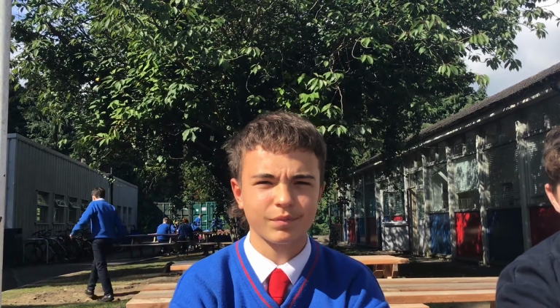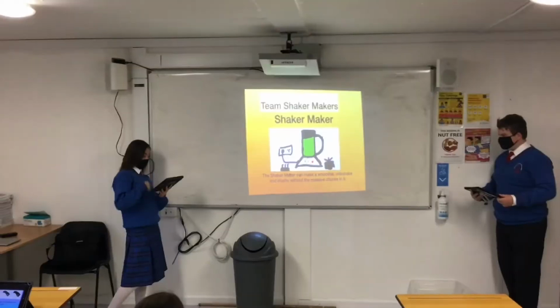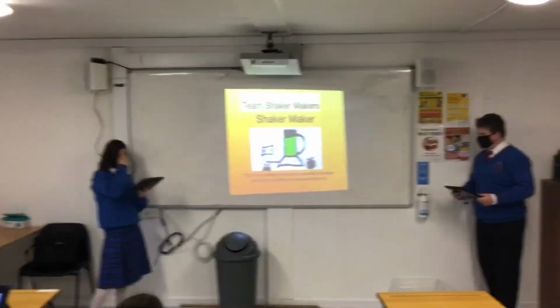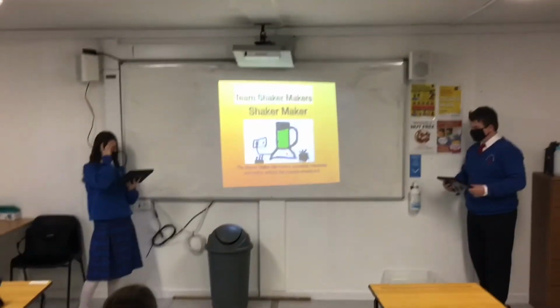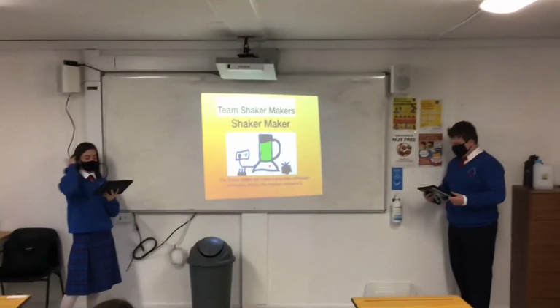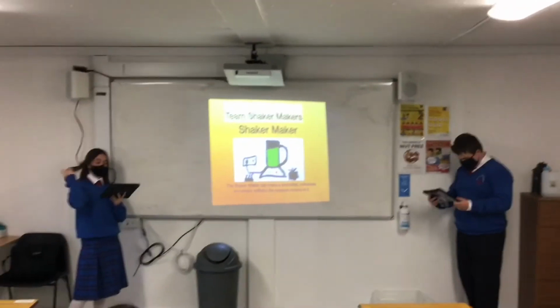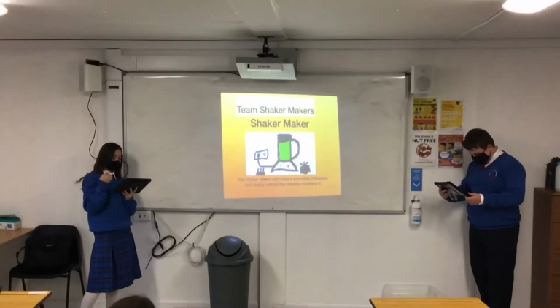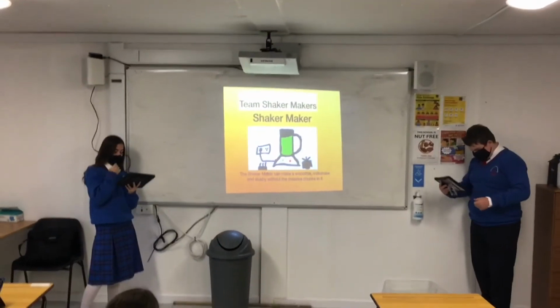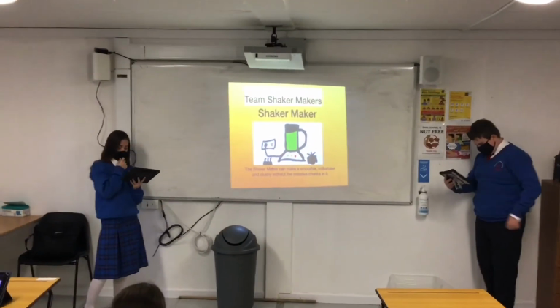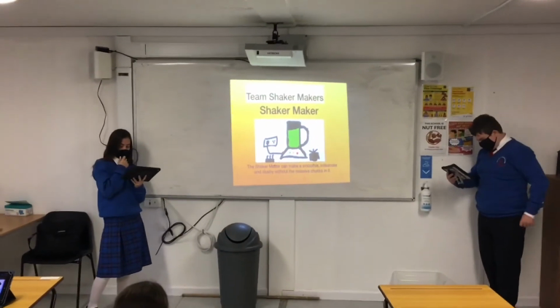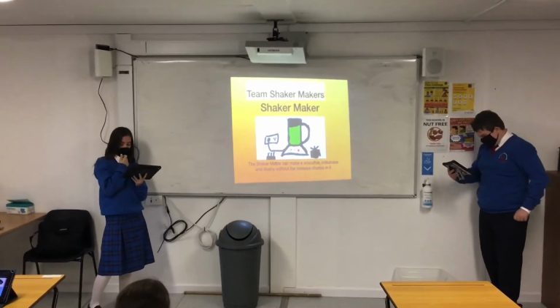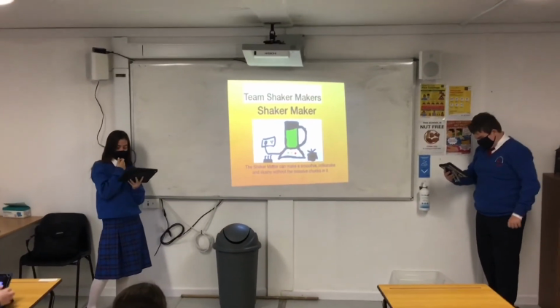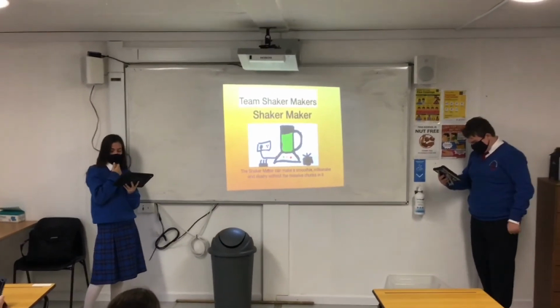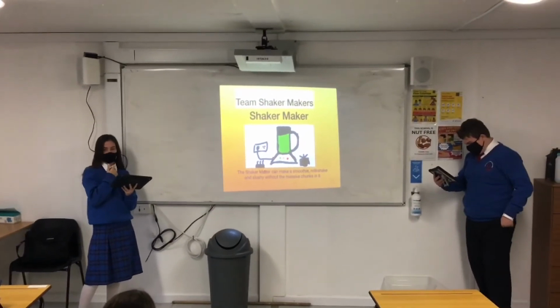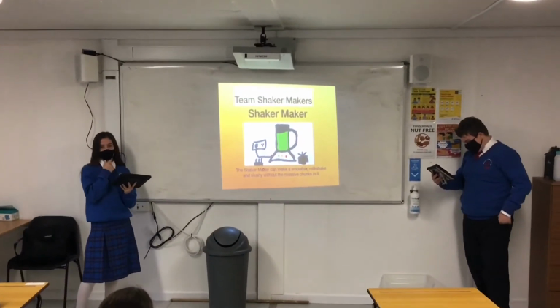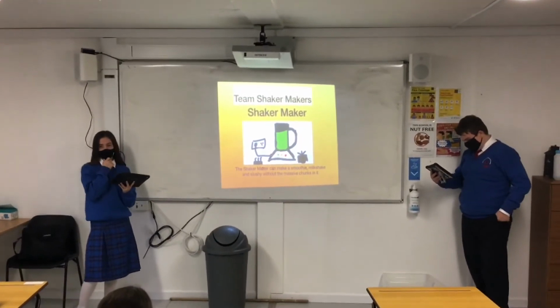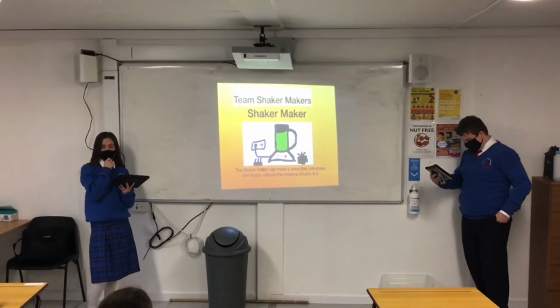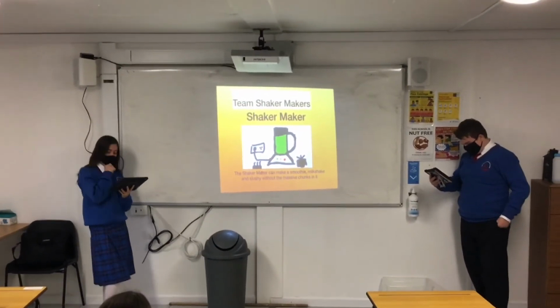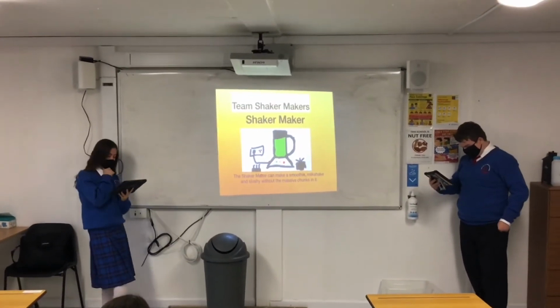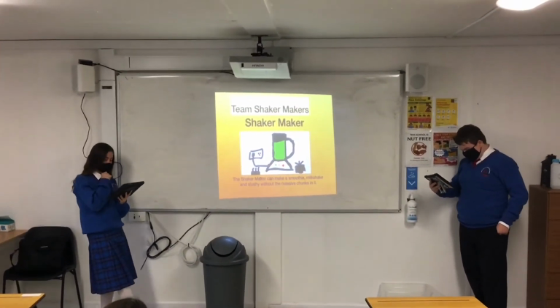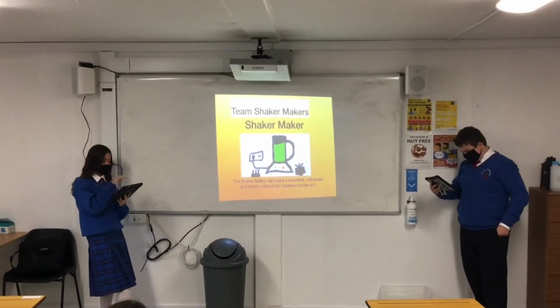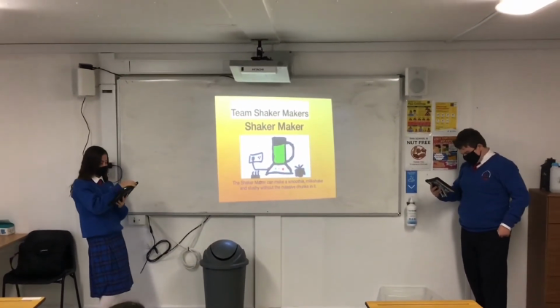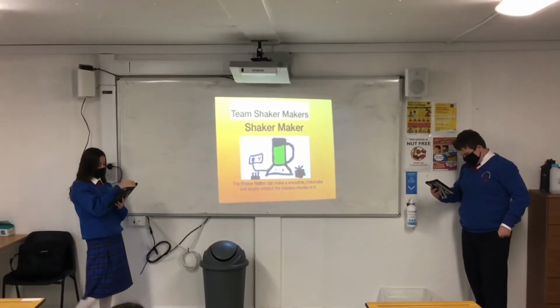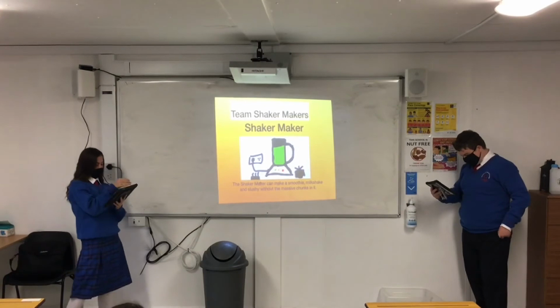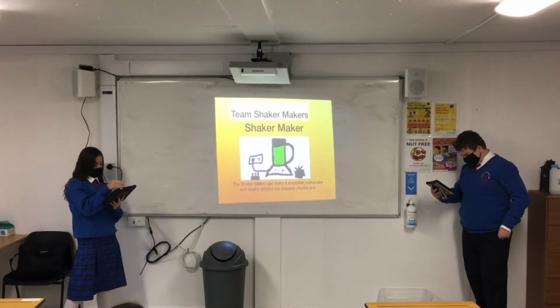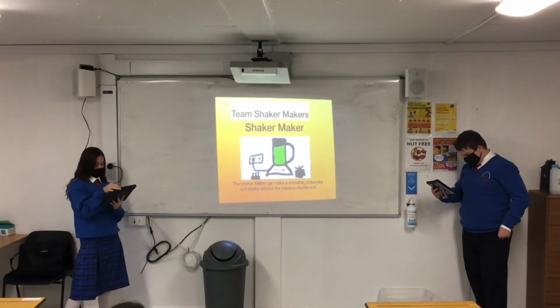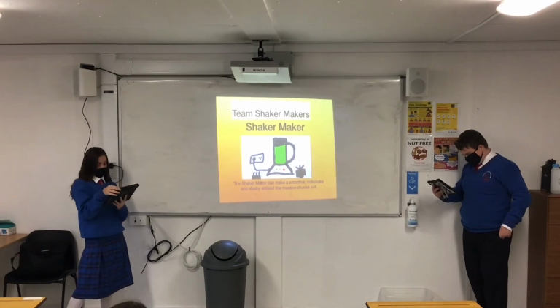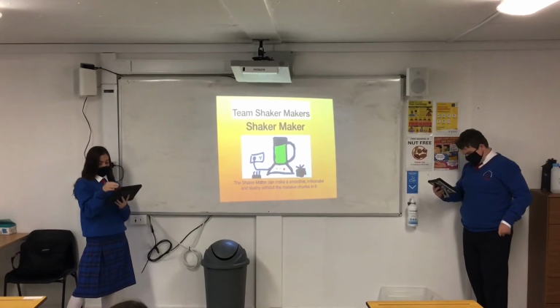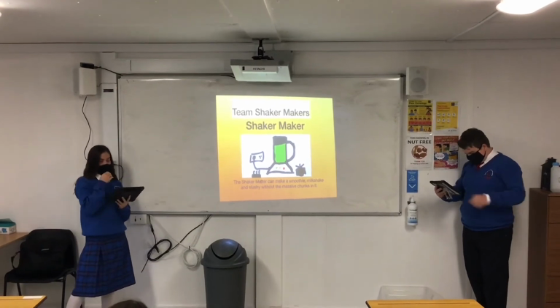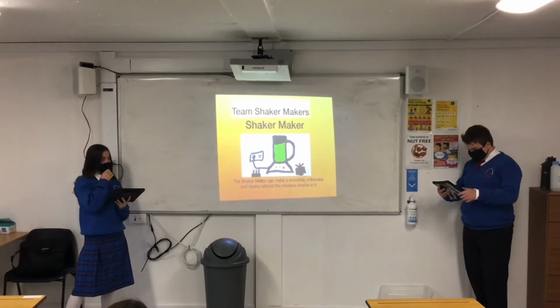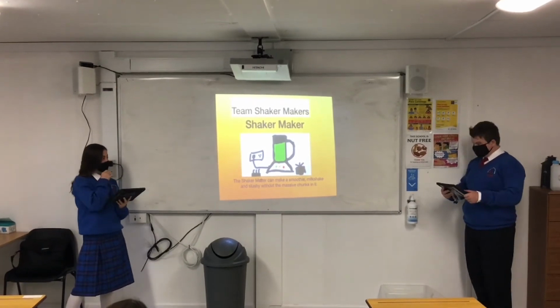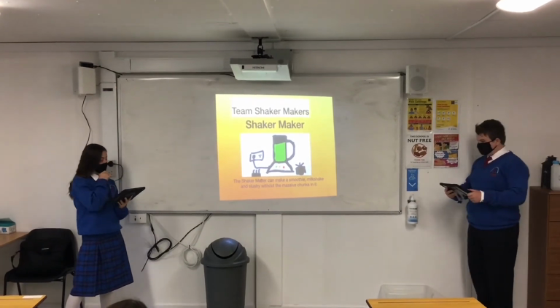Our product makes sushi, smoothies and milkshakes. What makes it unique is that it combines three different functions in one device.